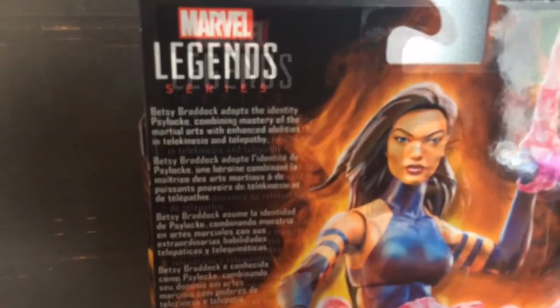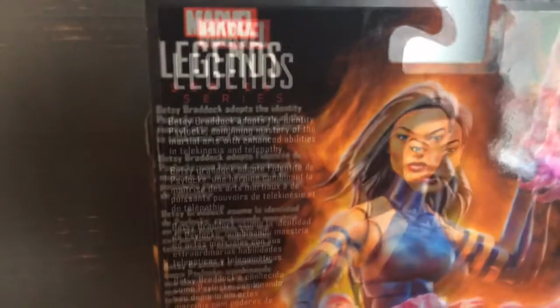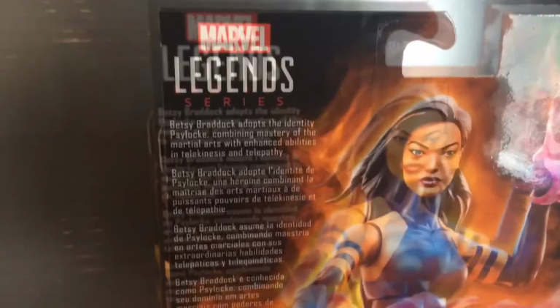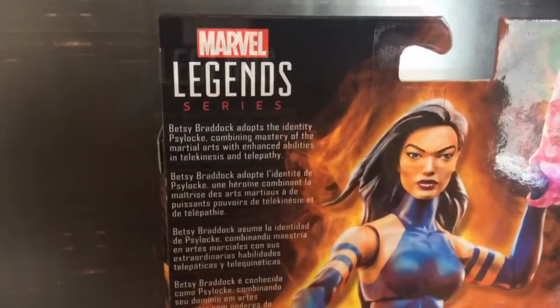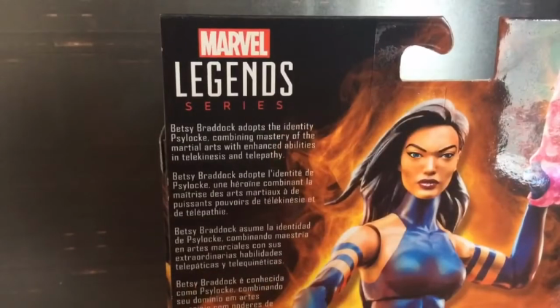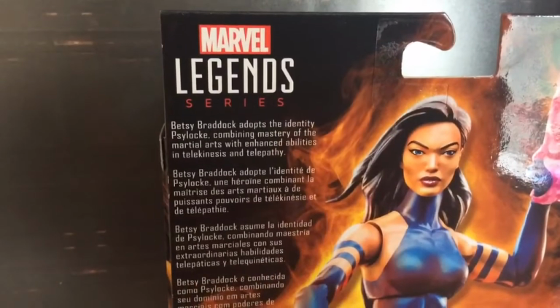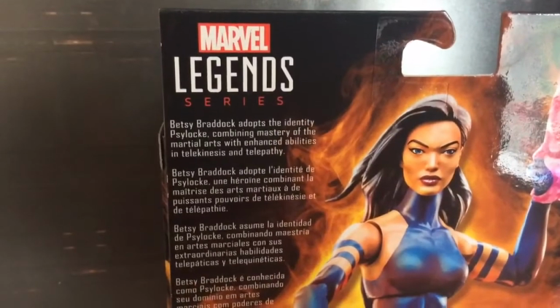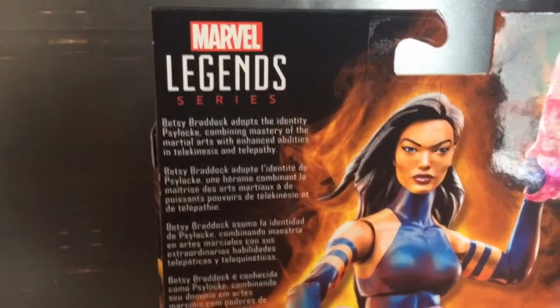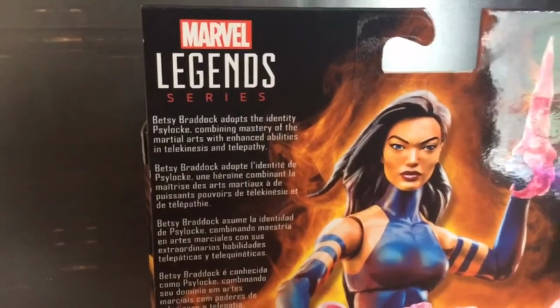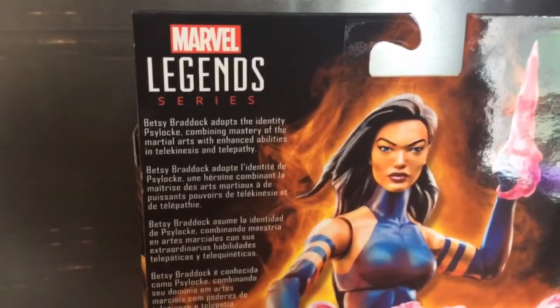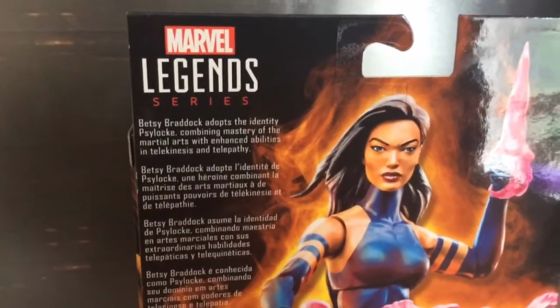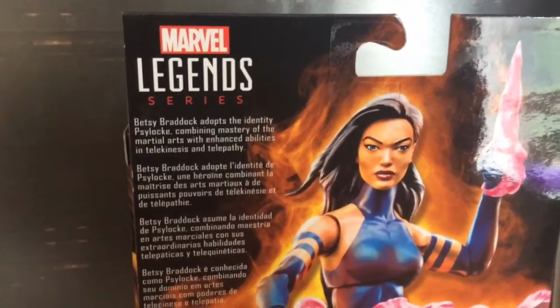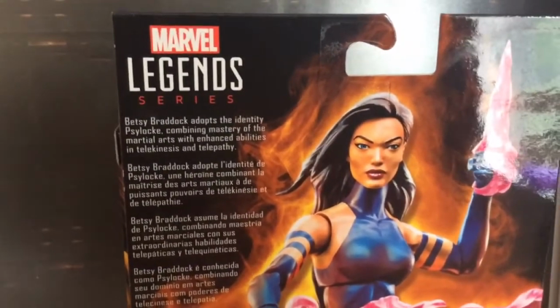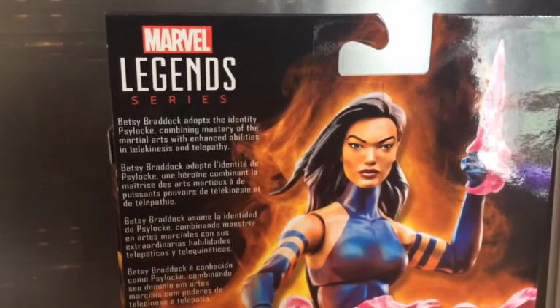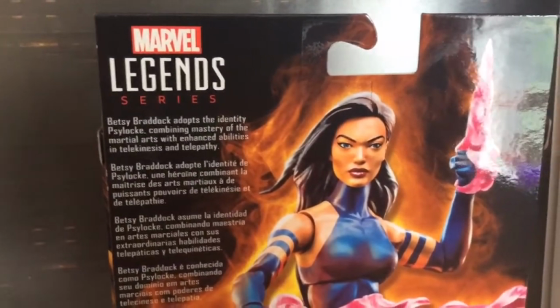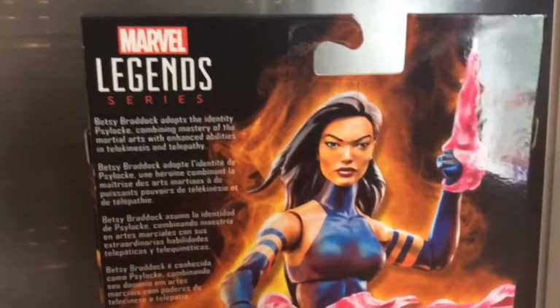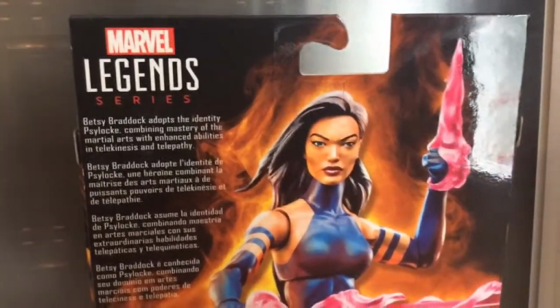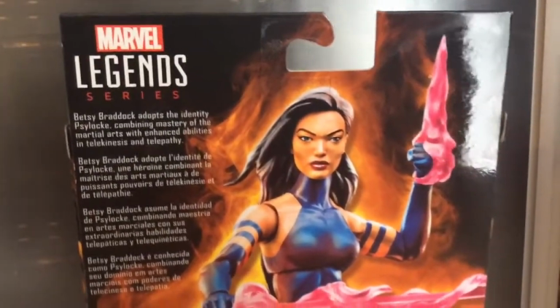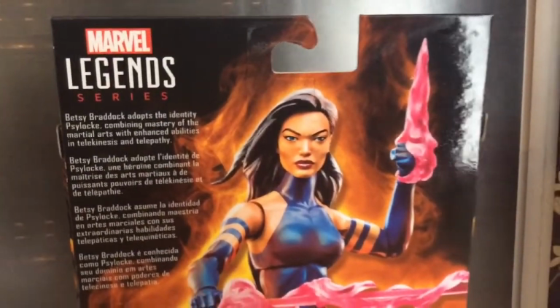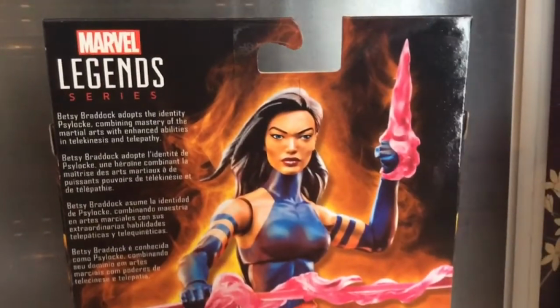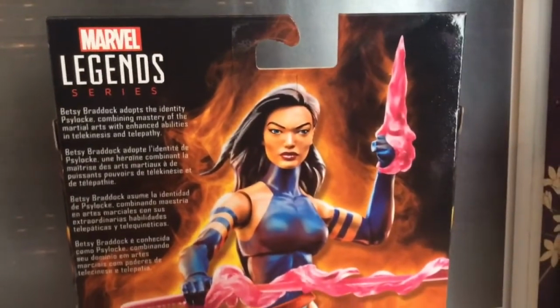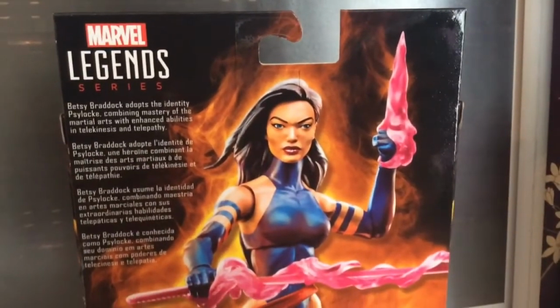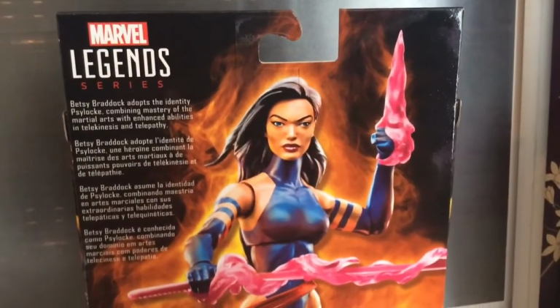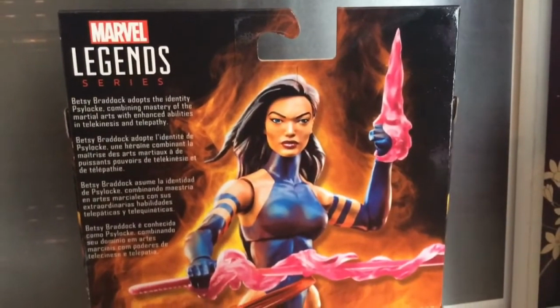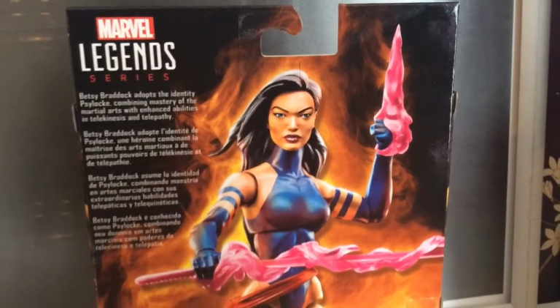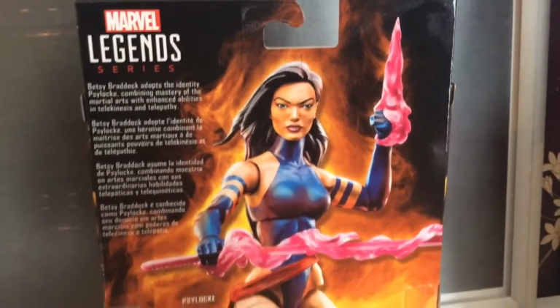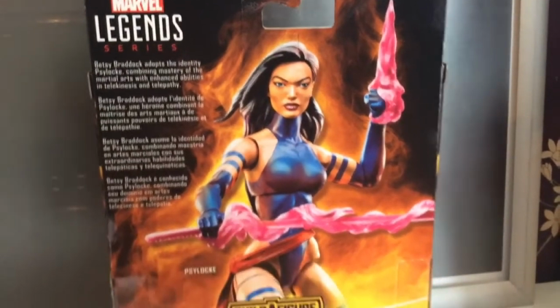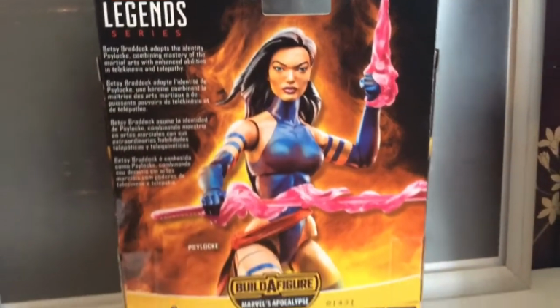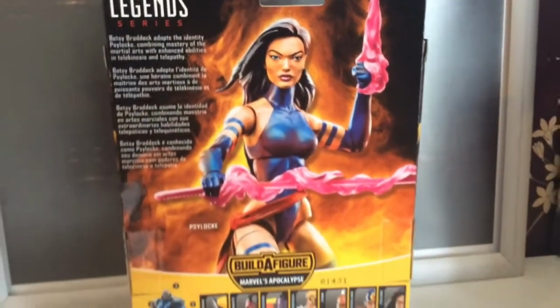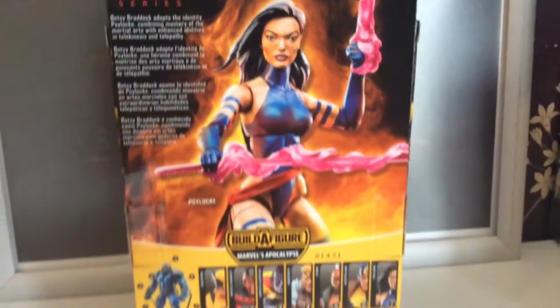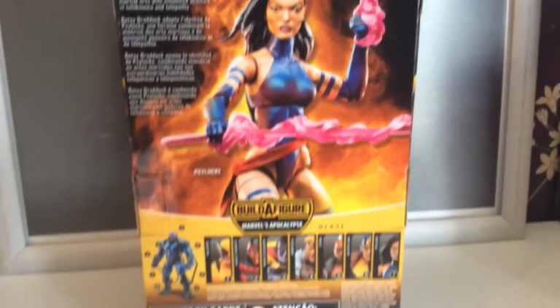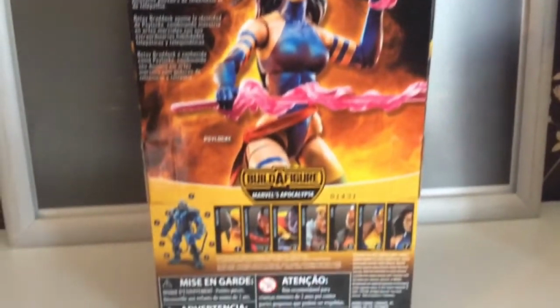I mean Betsy — she went from an English woman in a Japanese body. That's just crazy.